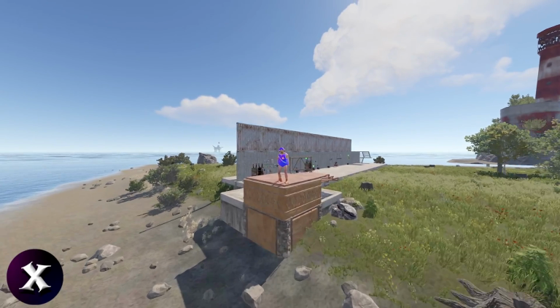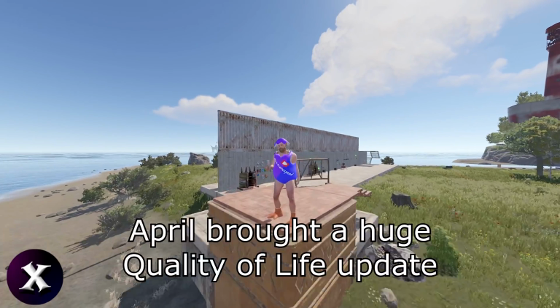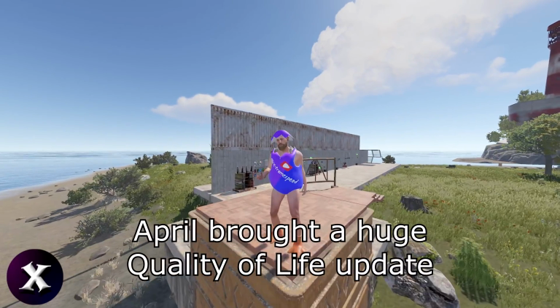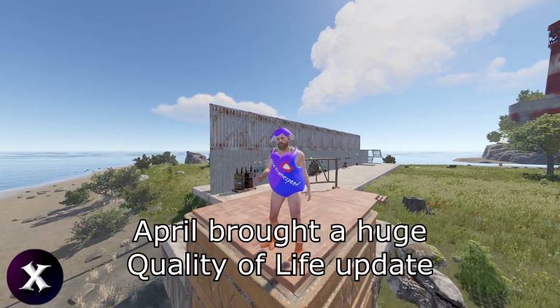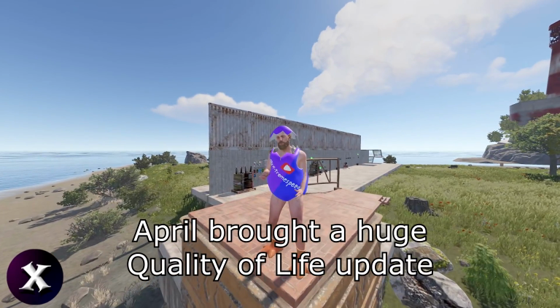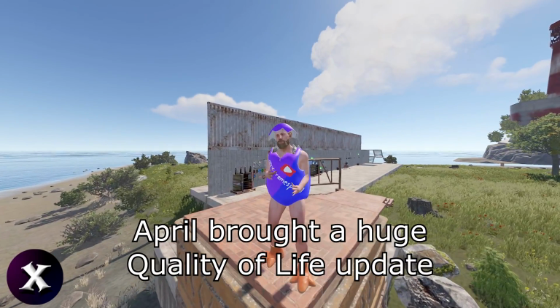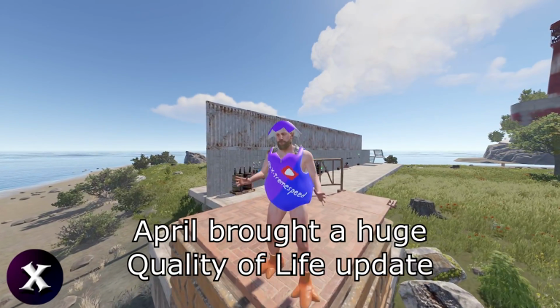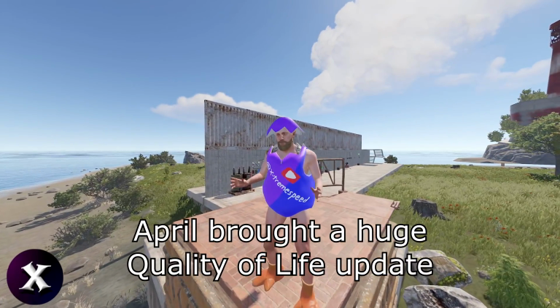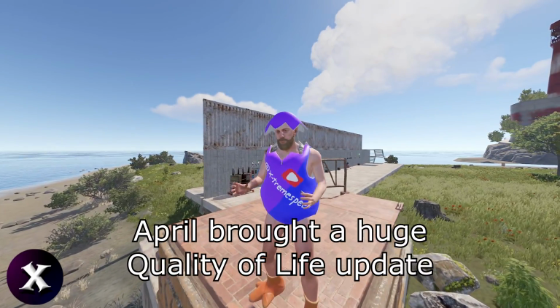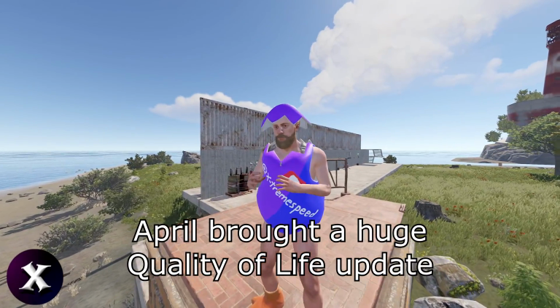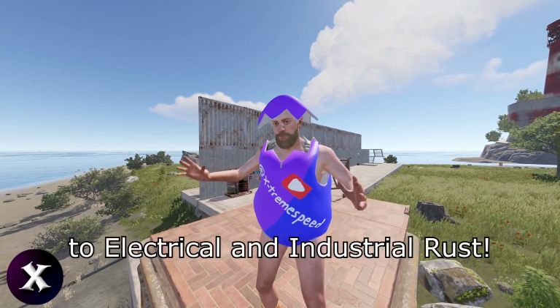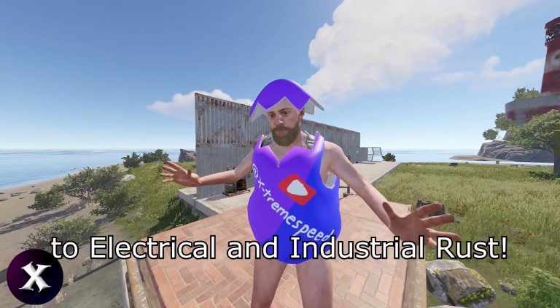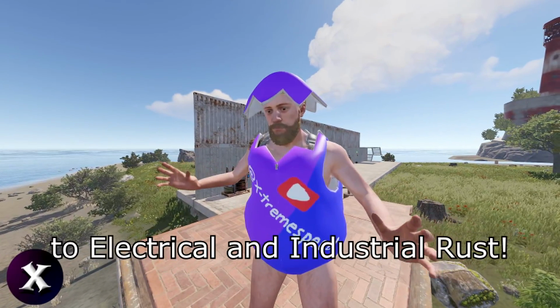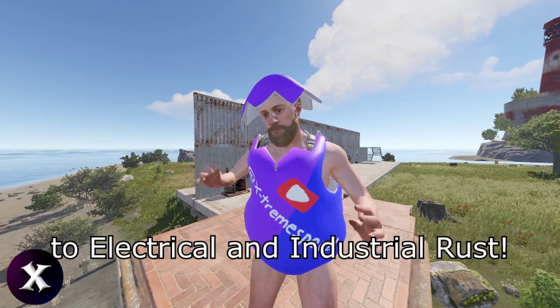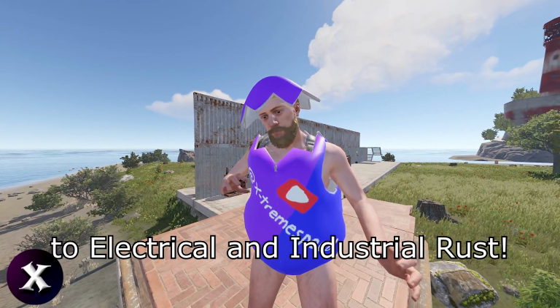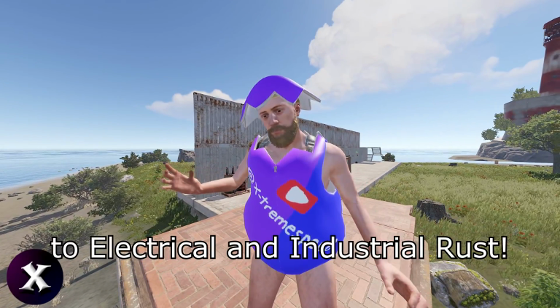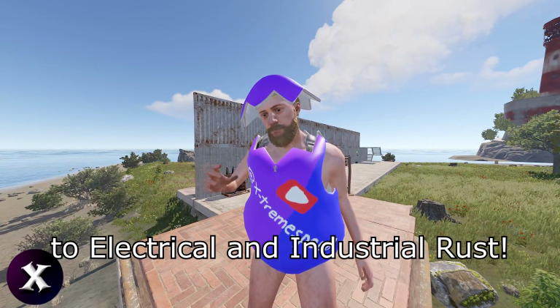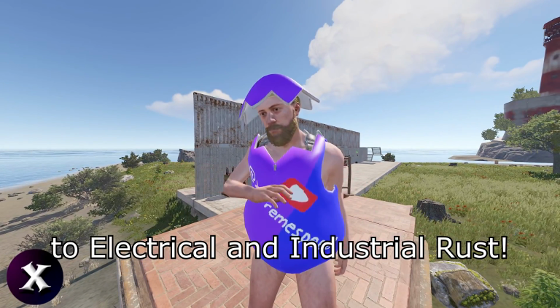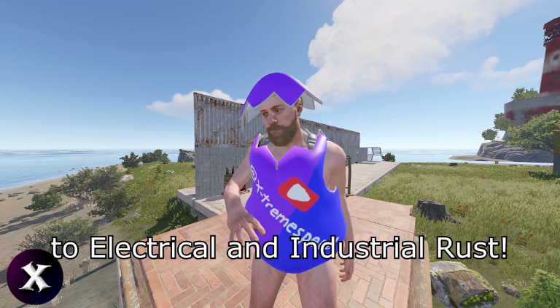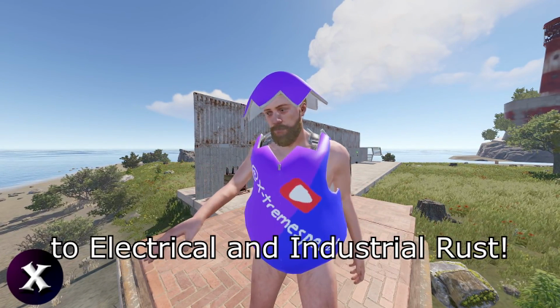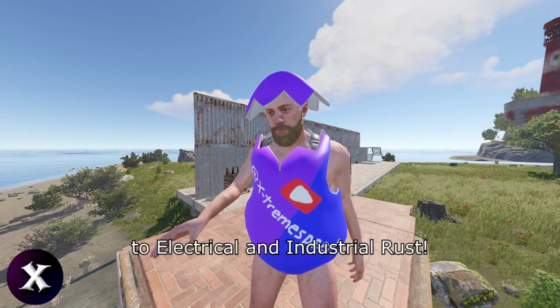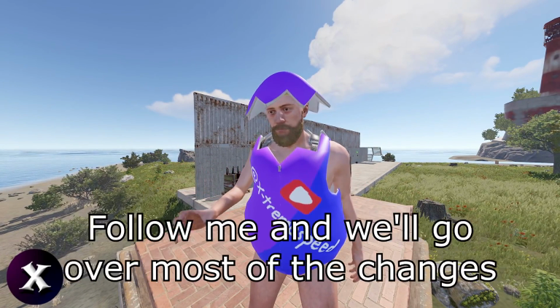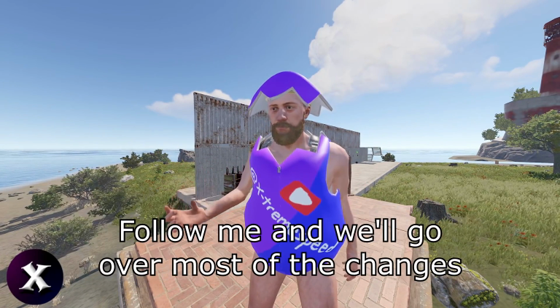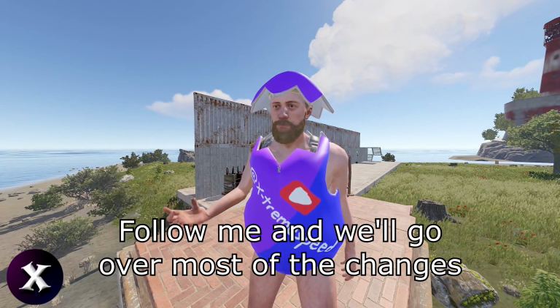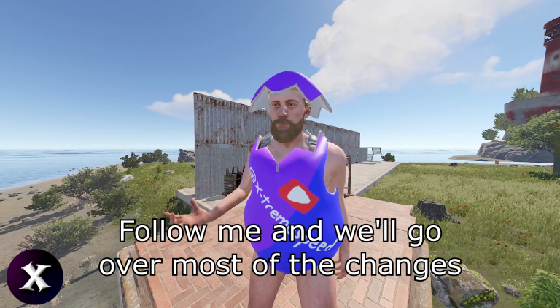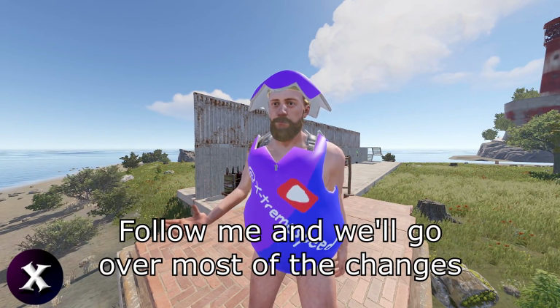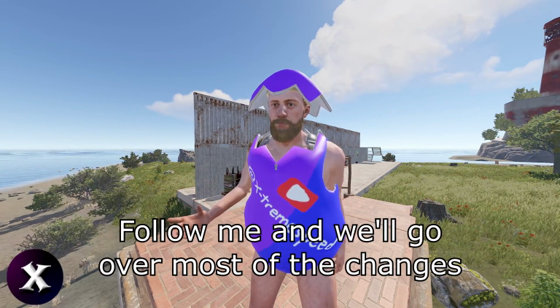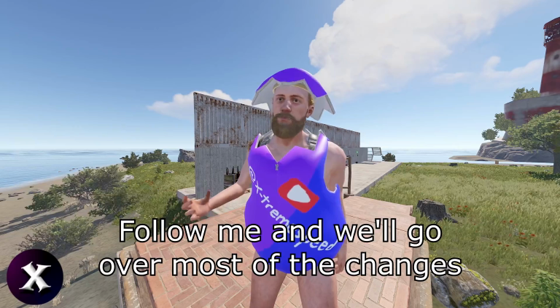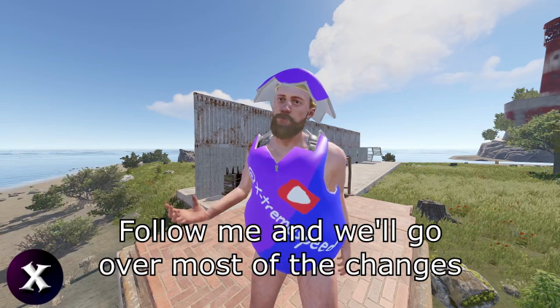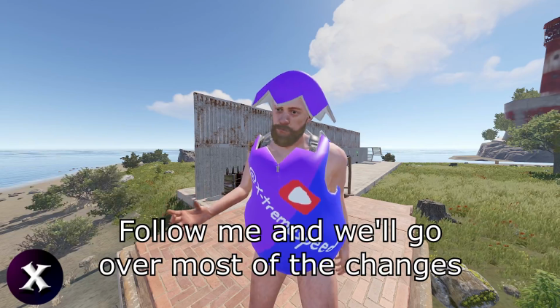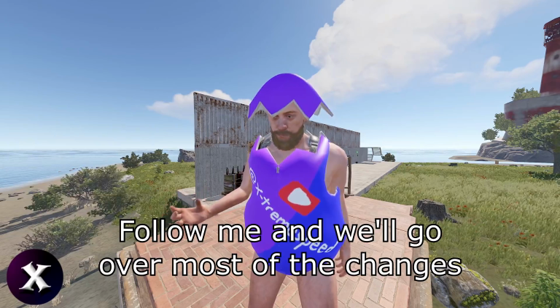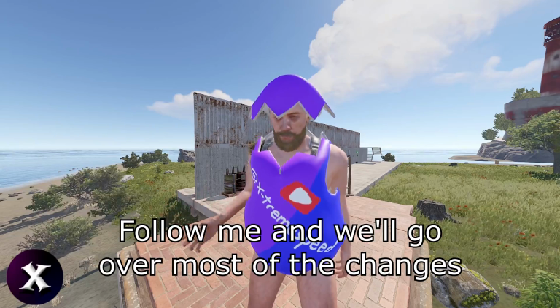April brought a huge quality of life update to electrical and industrial Rust. Follow me and we'll go over most of the changes.